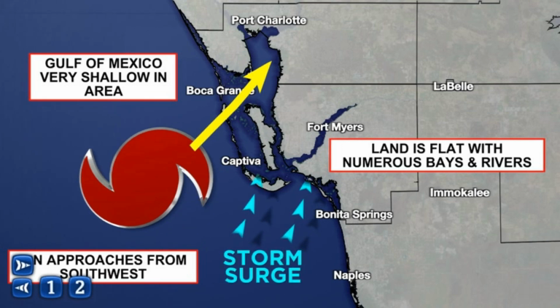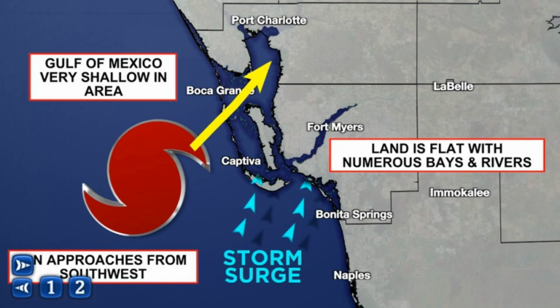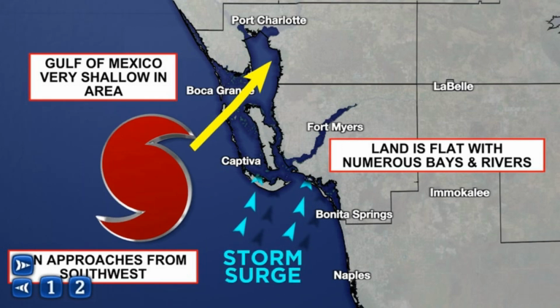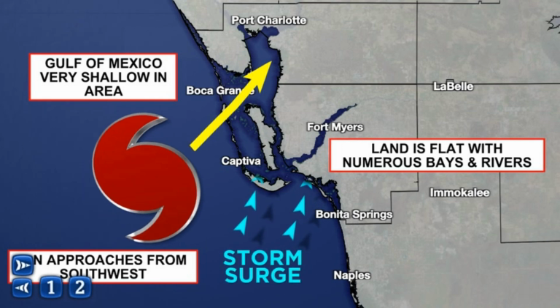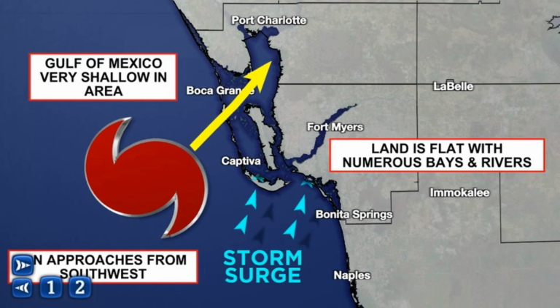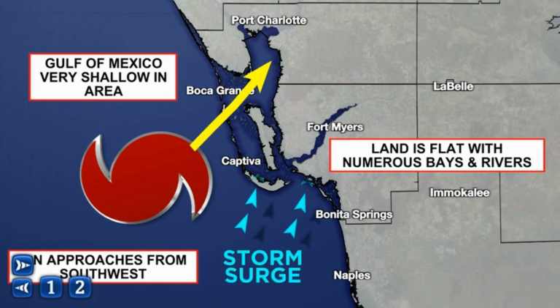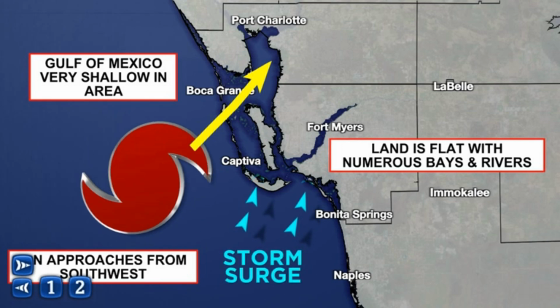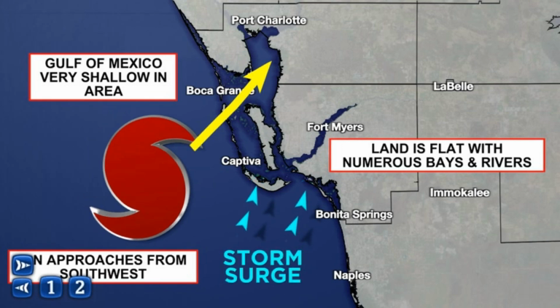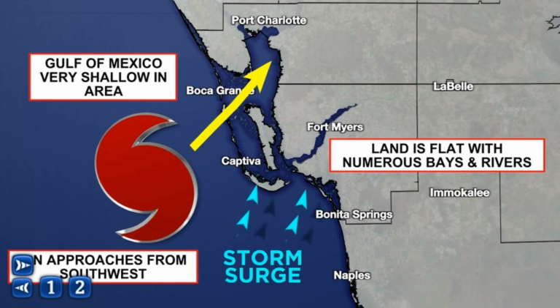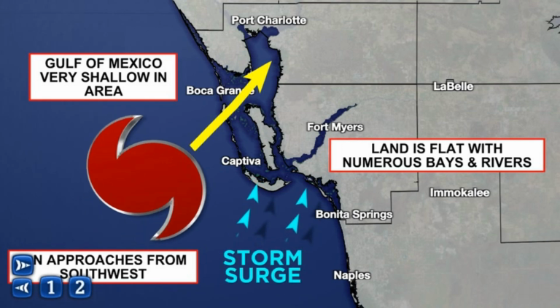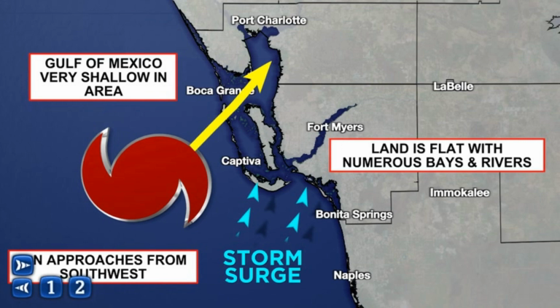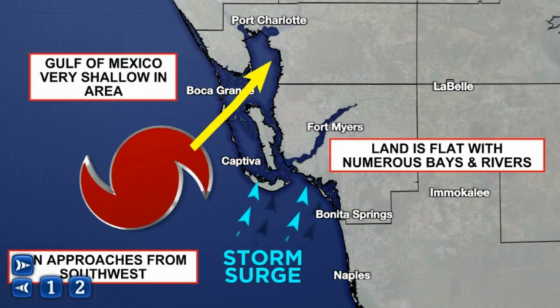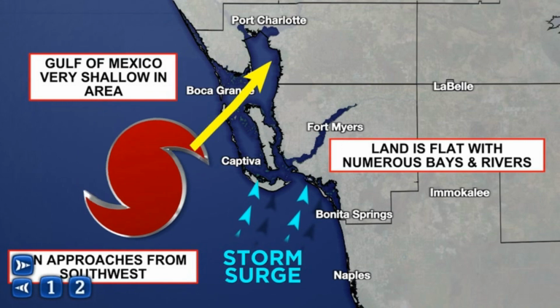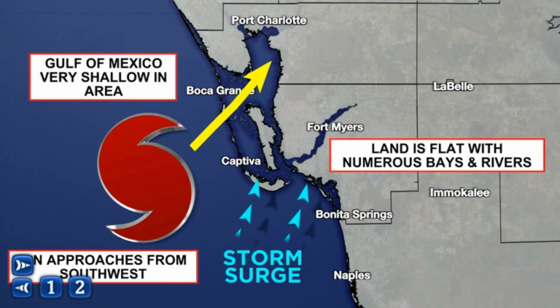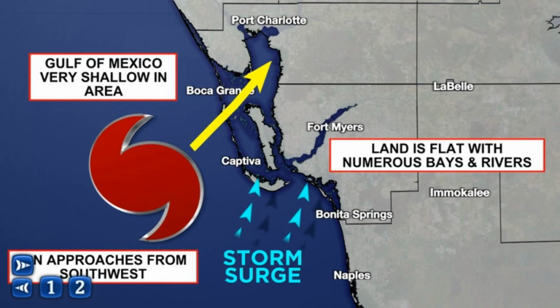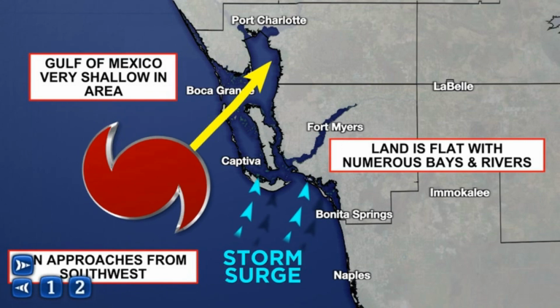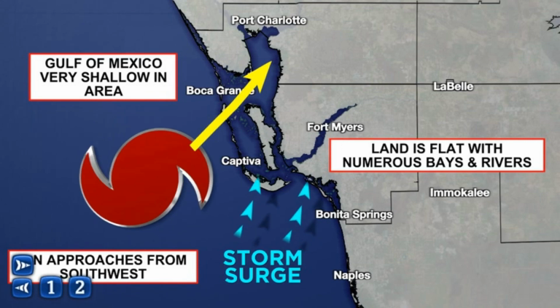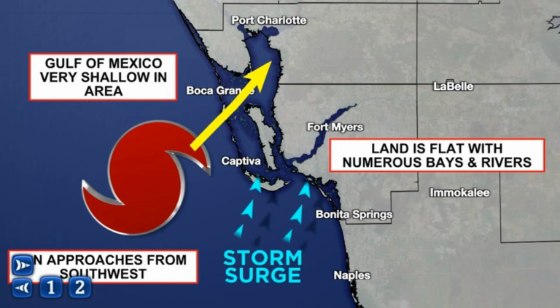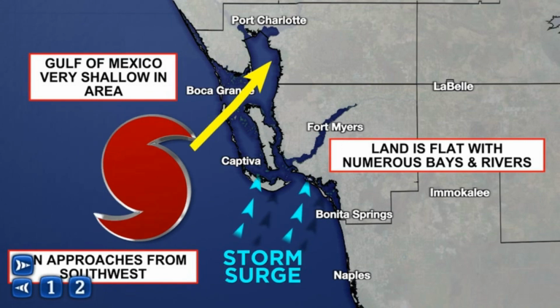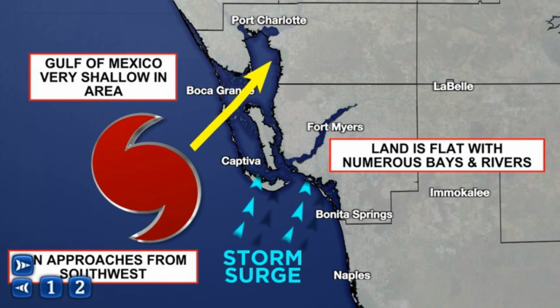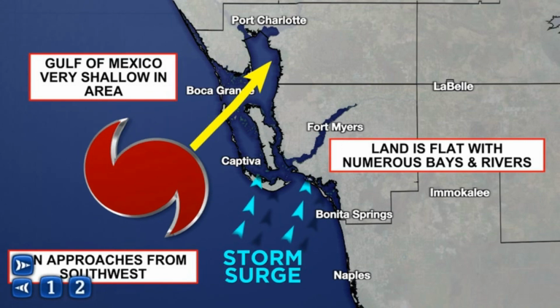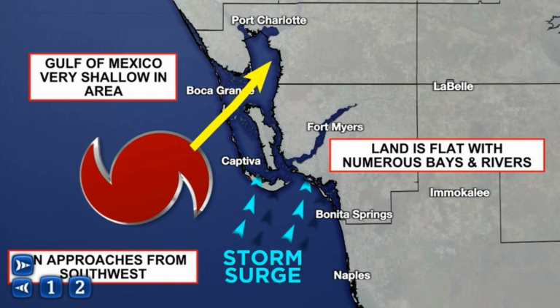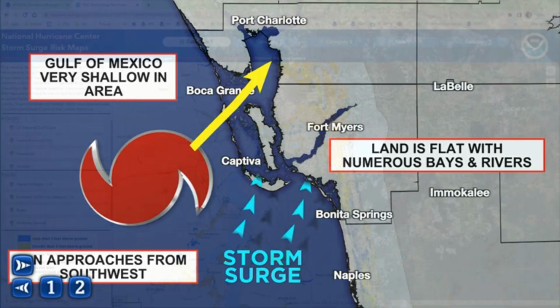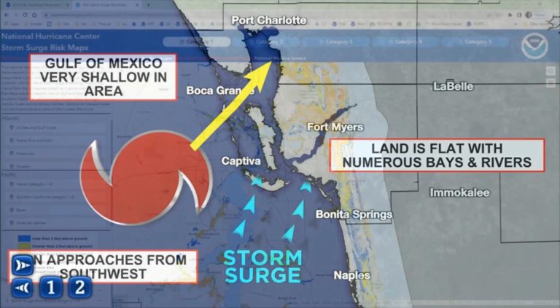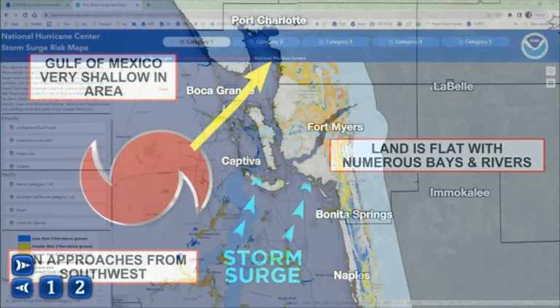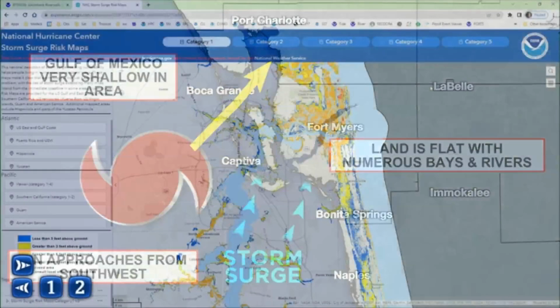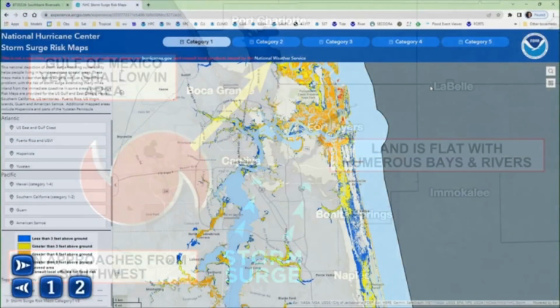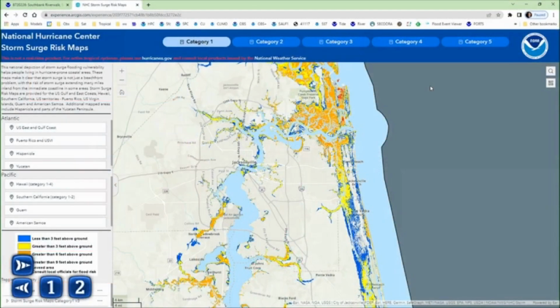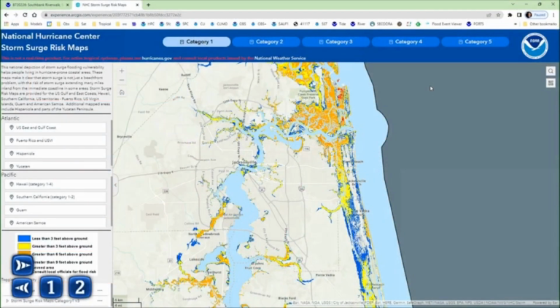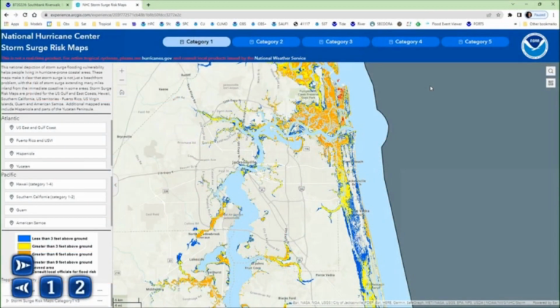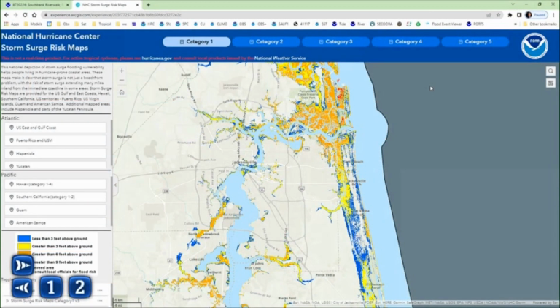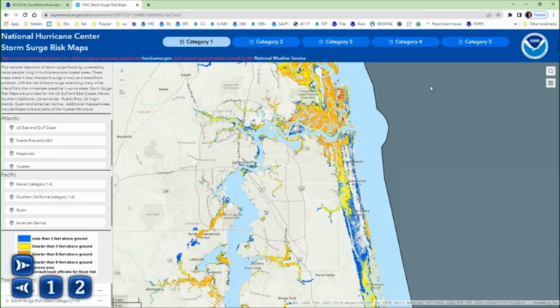All that allowed the surge to just pour its way inland. In fact, downtown Fort Myers saw surge, which is 15 miles away from the Gulf of Mexico.